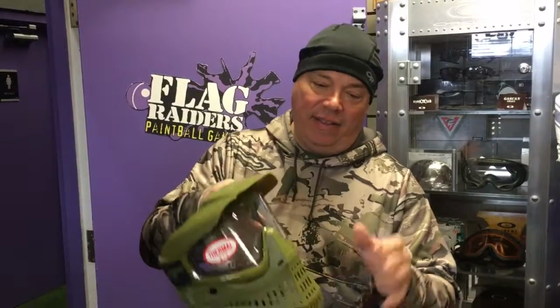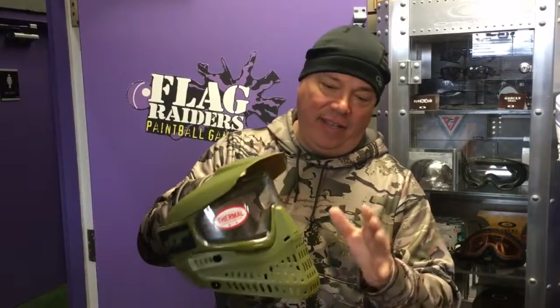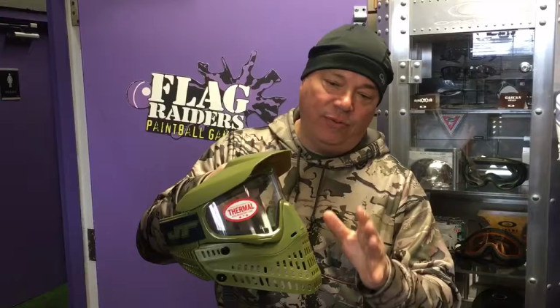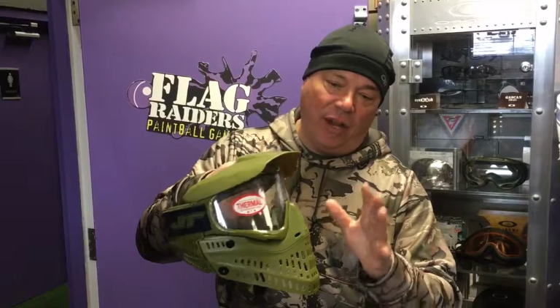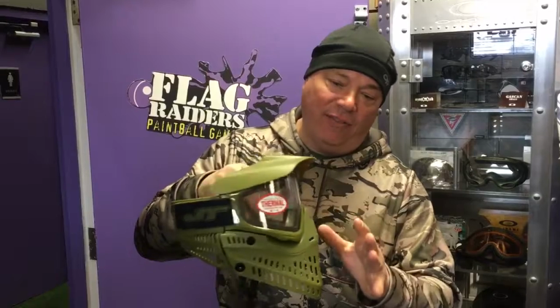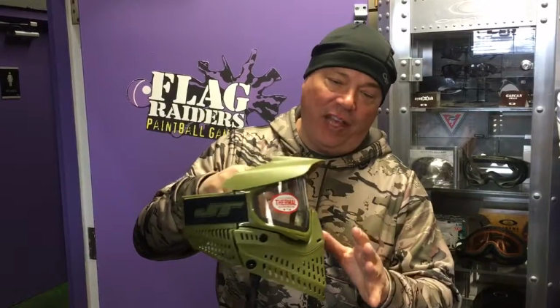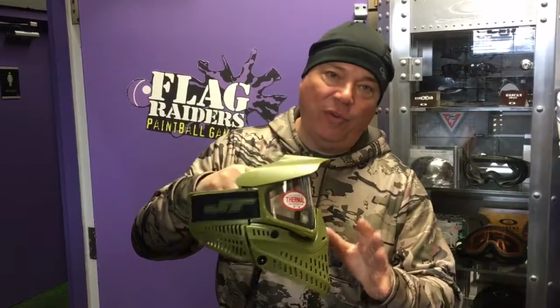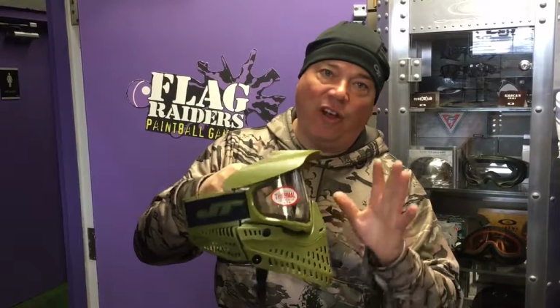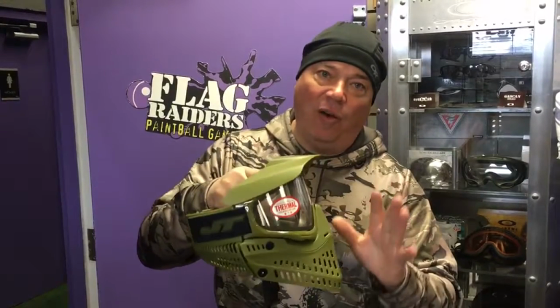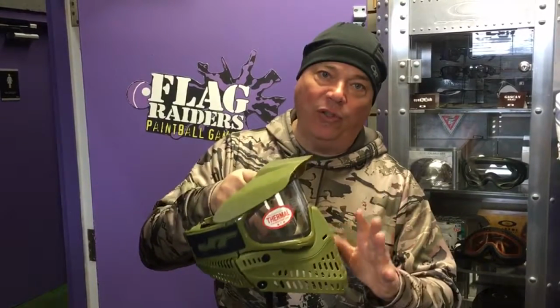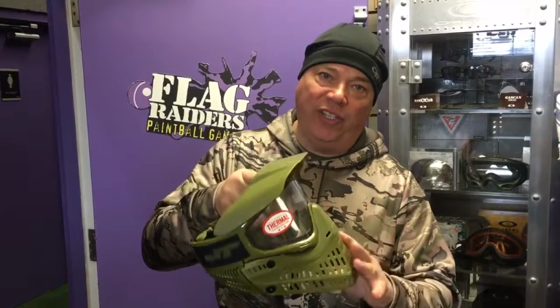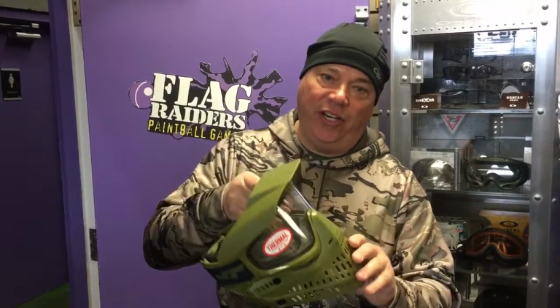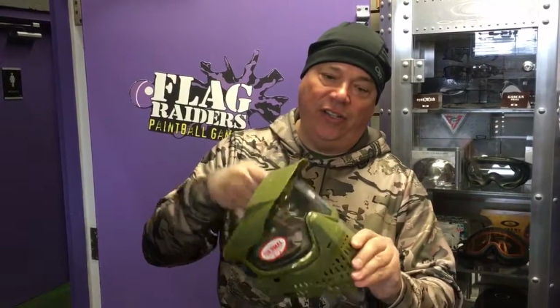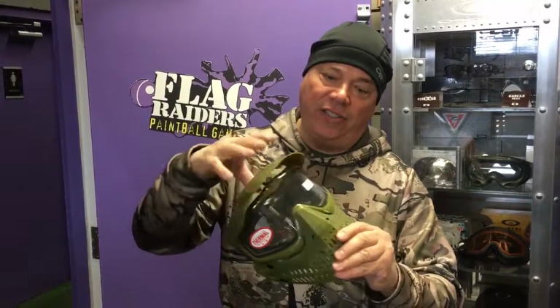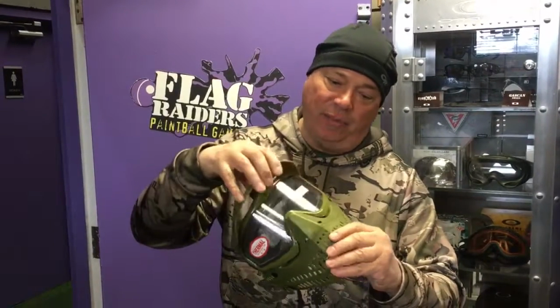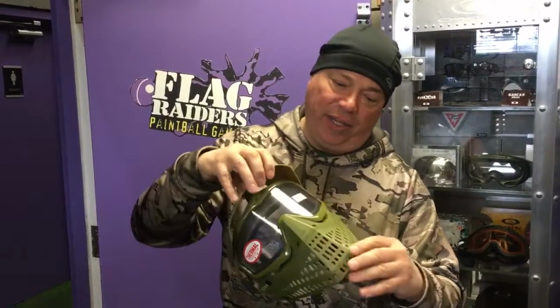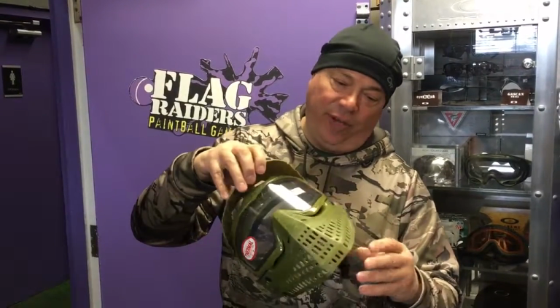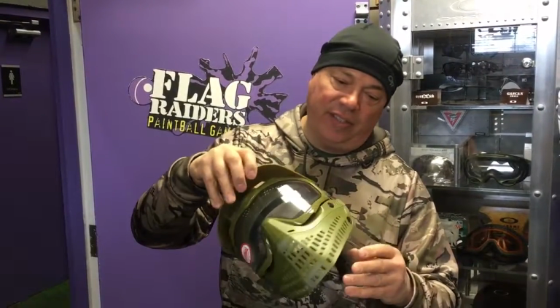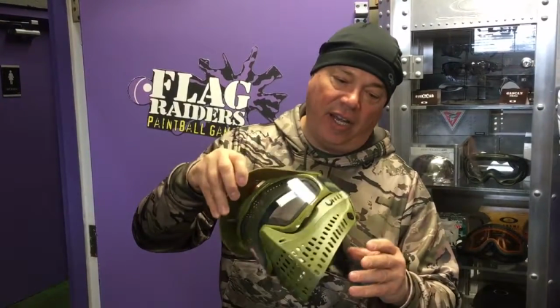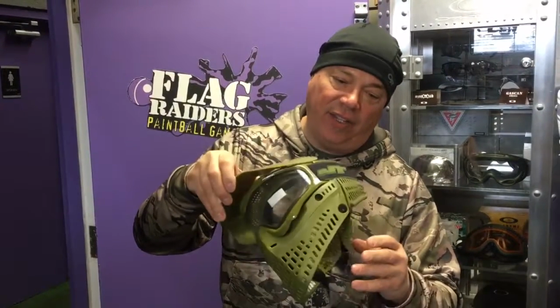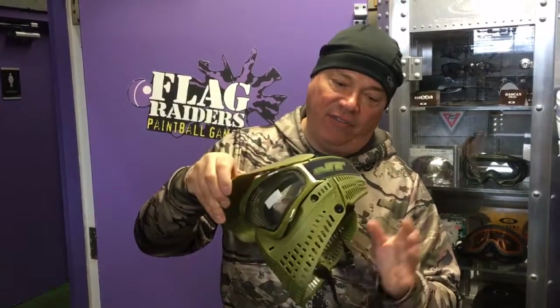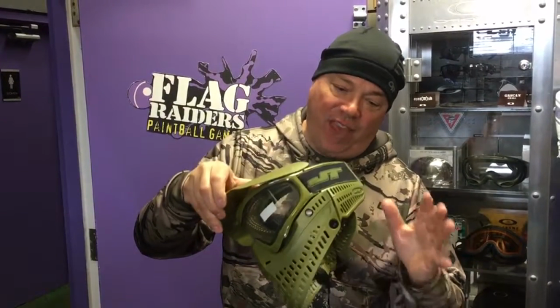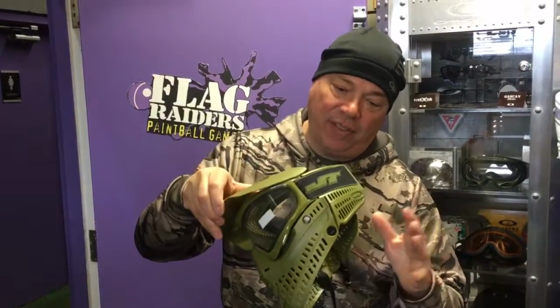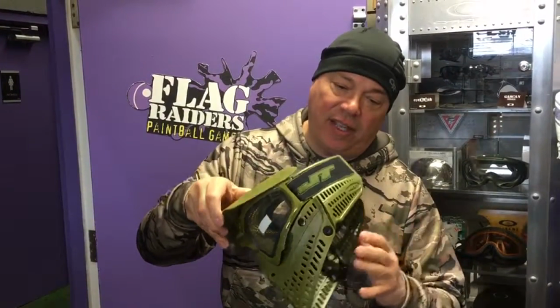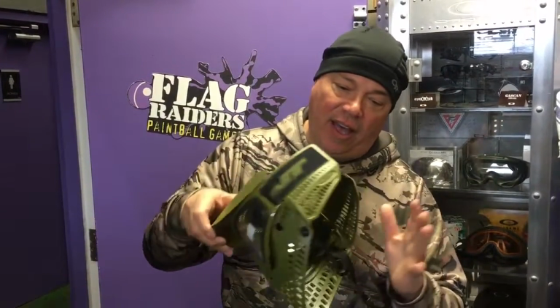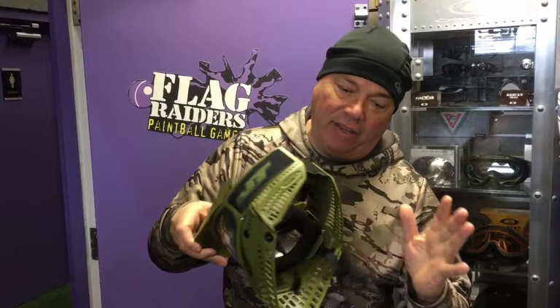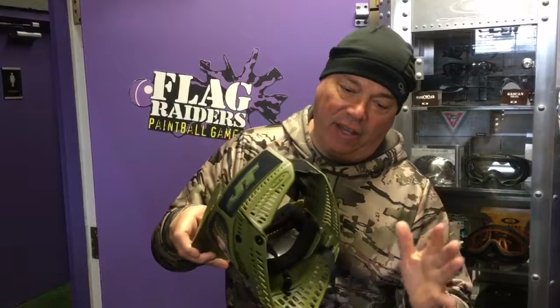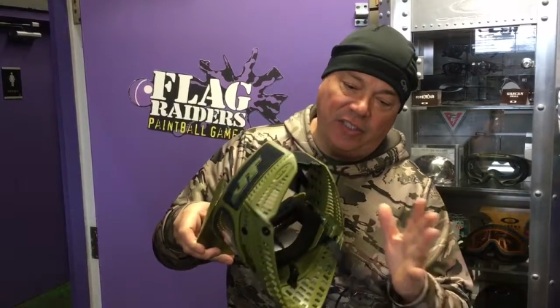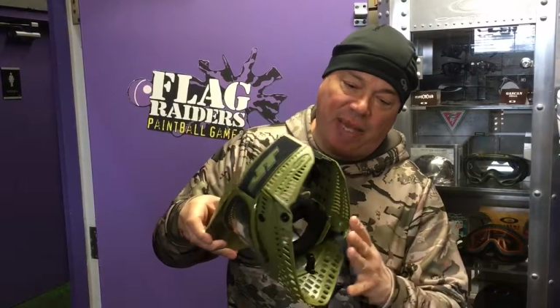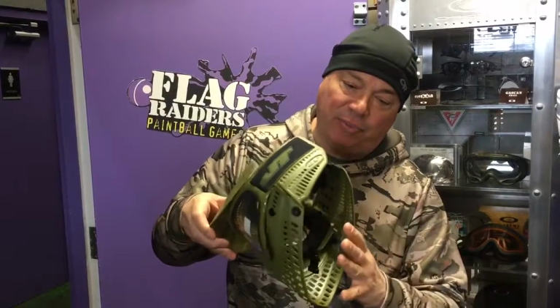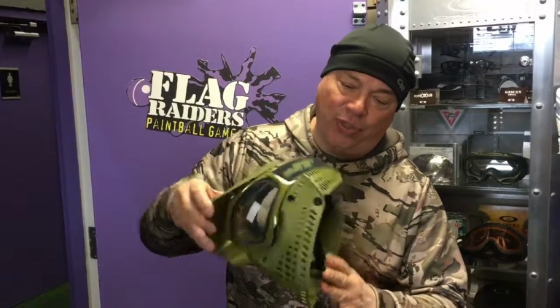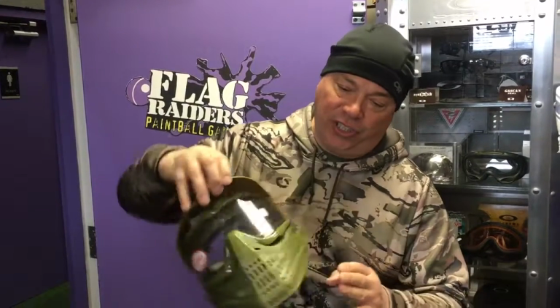These were not available for almost a year. This is a complete redesign of the famous and loved Spectra Pro Shield.